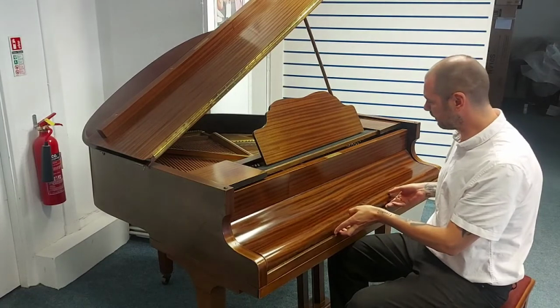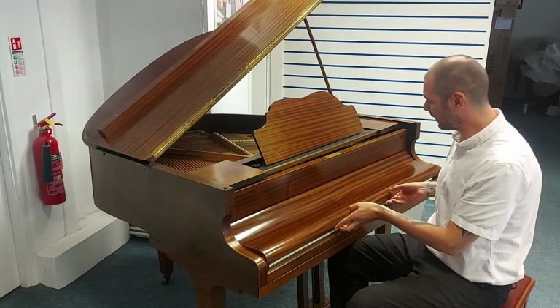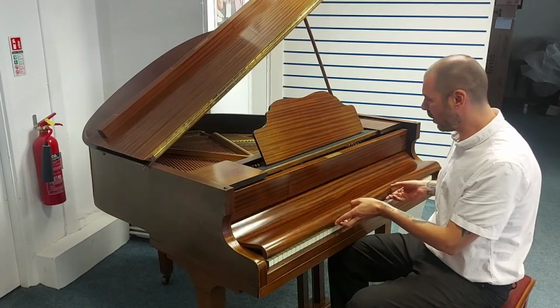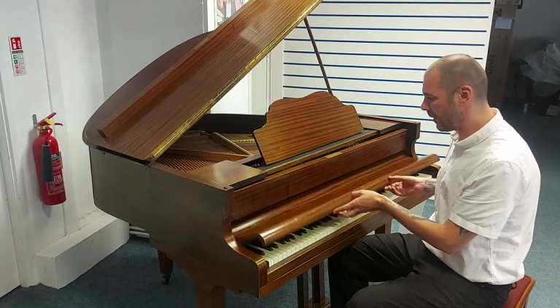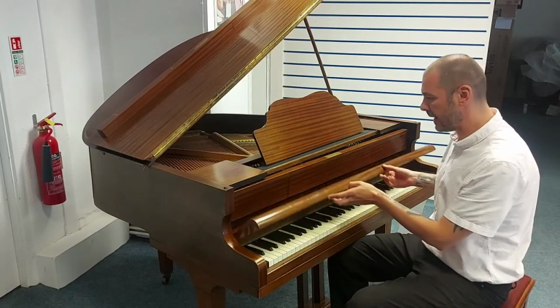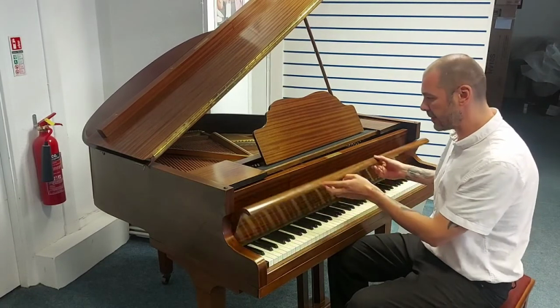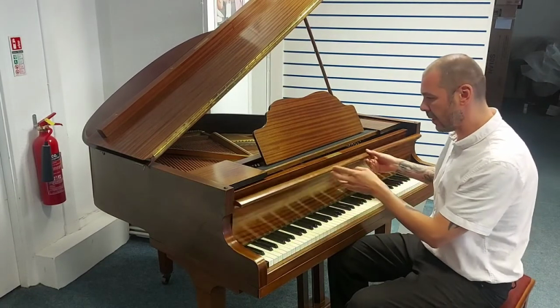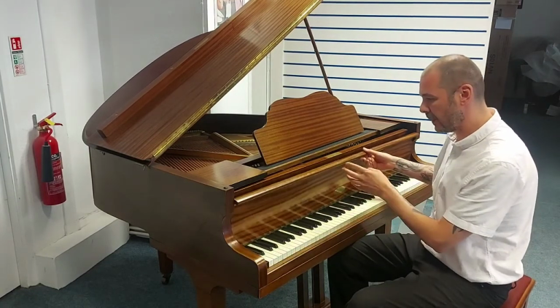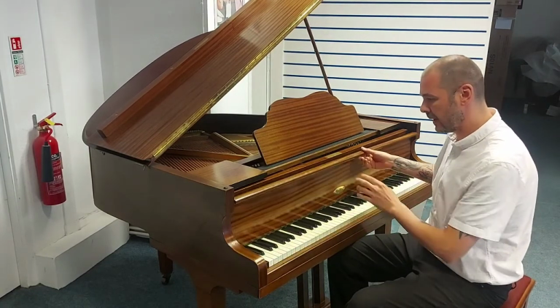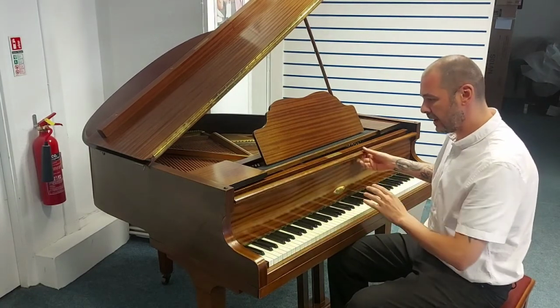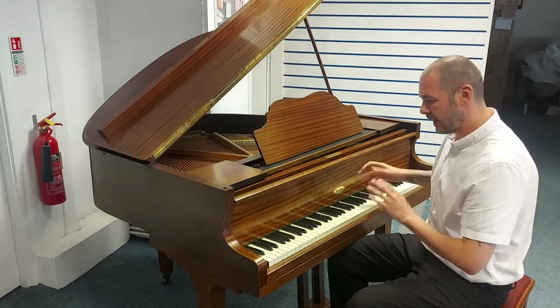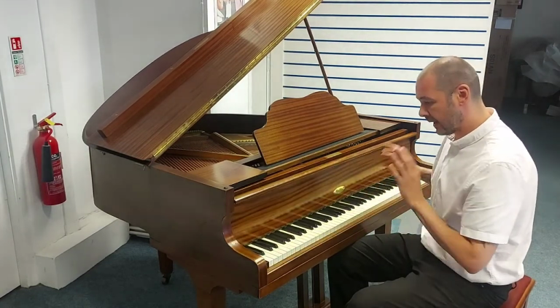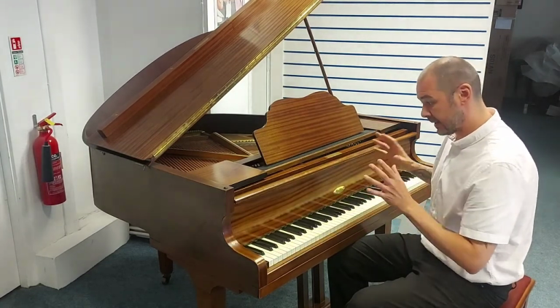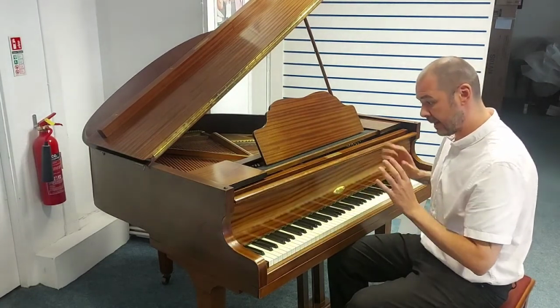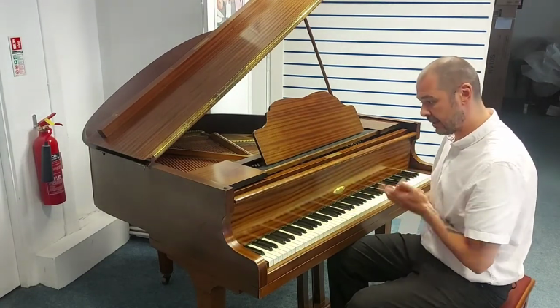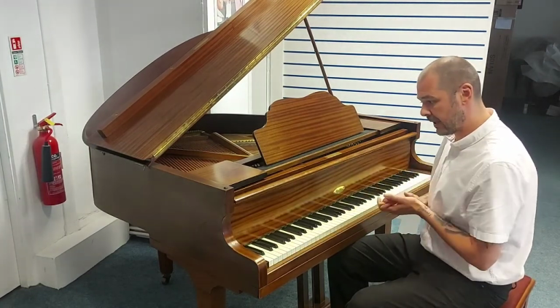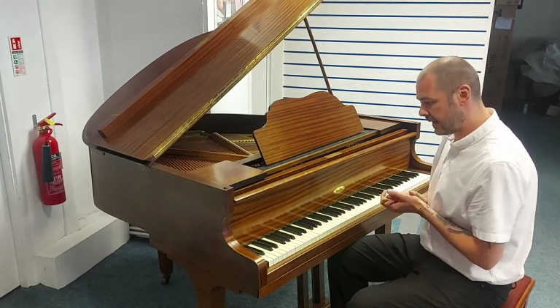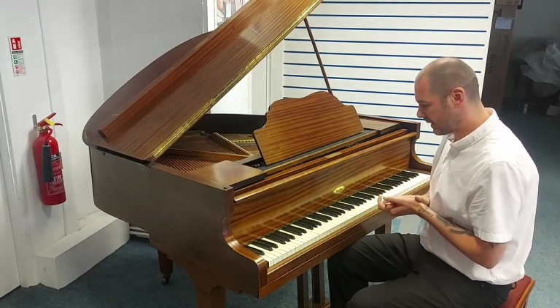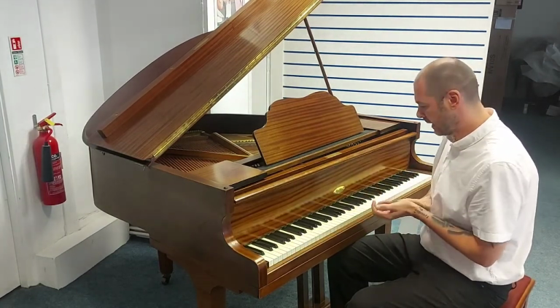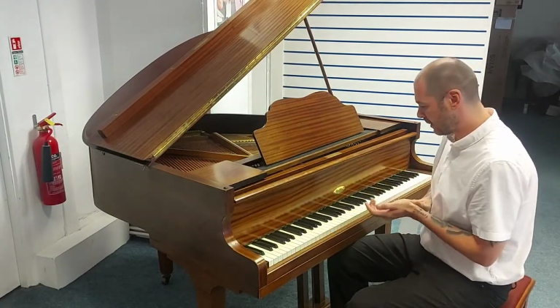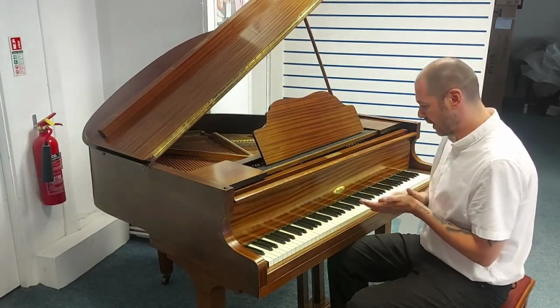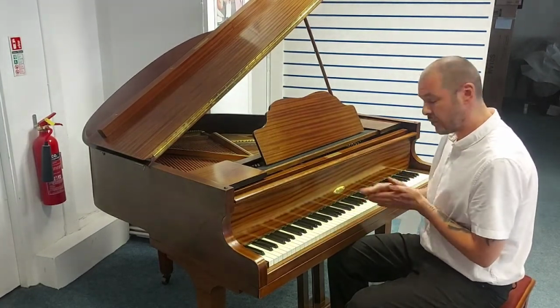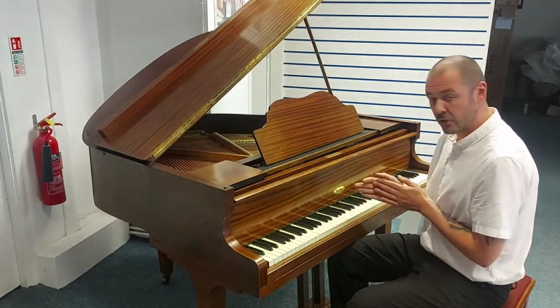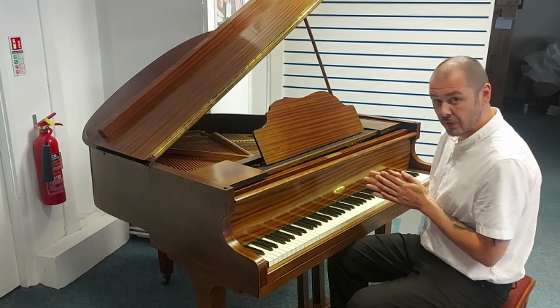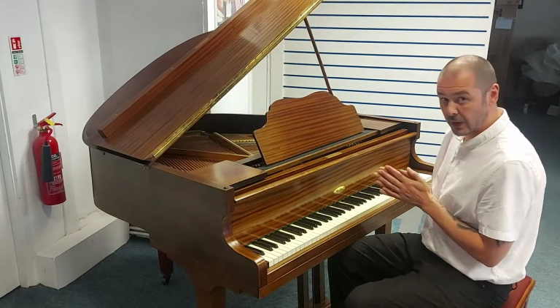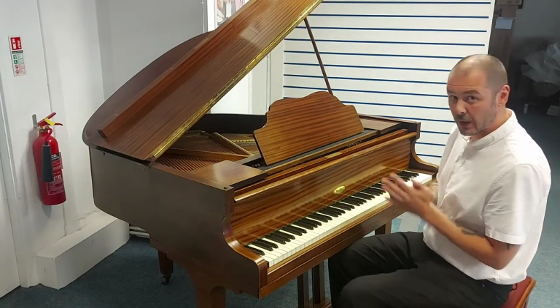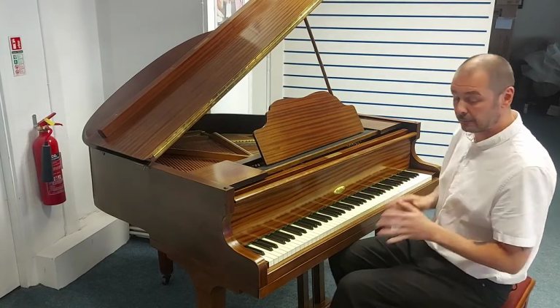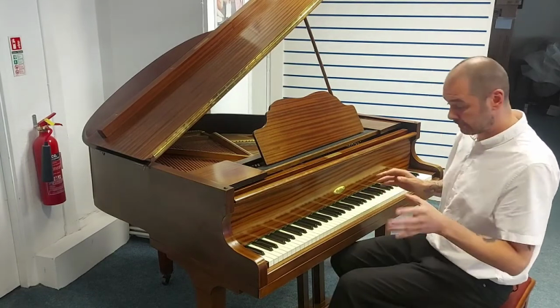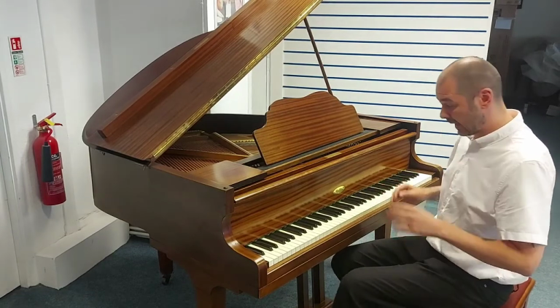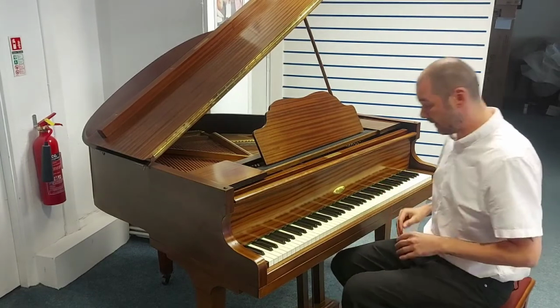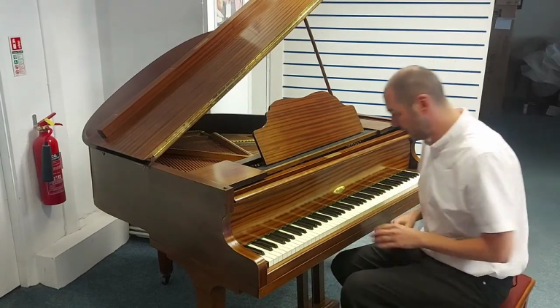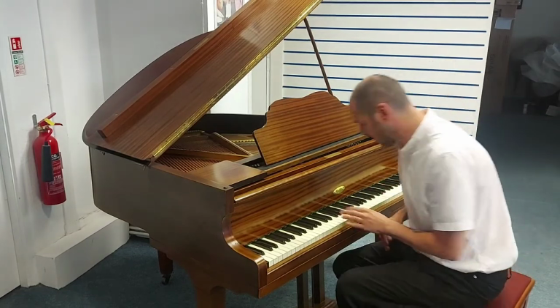So, like I say, it plays and sounds really well. Have a listen.